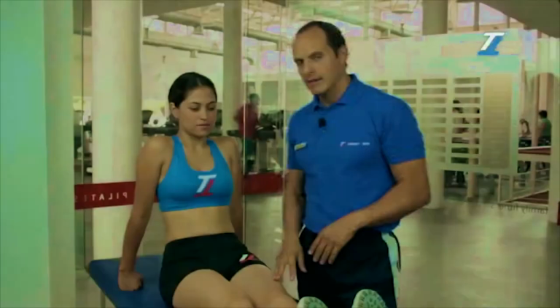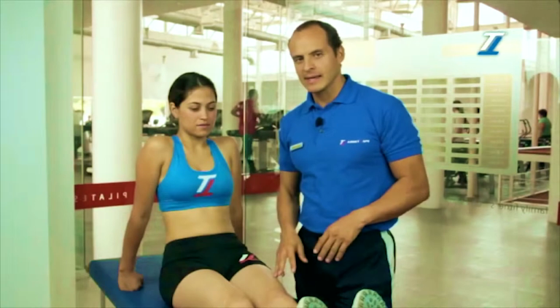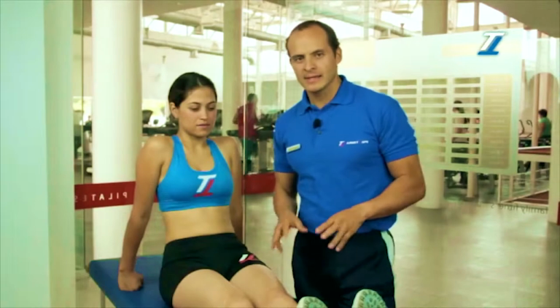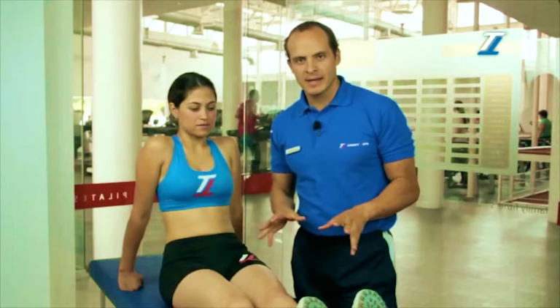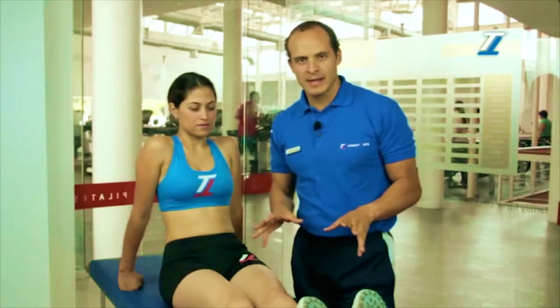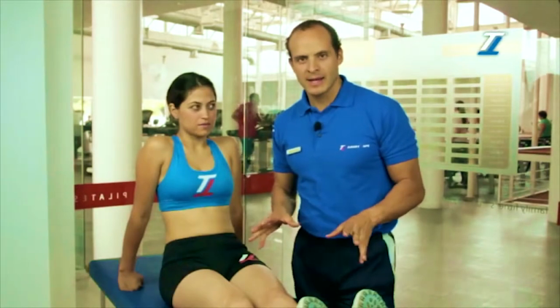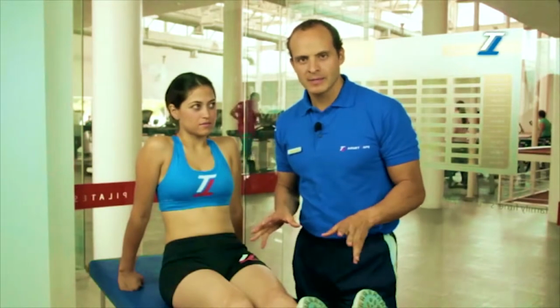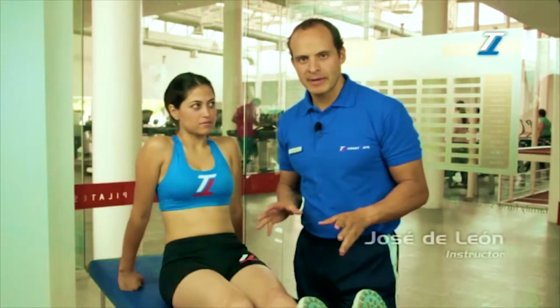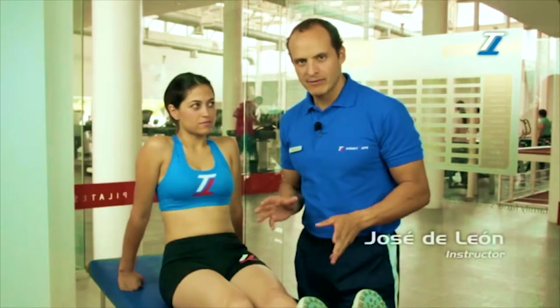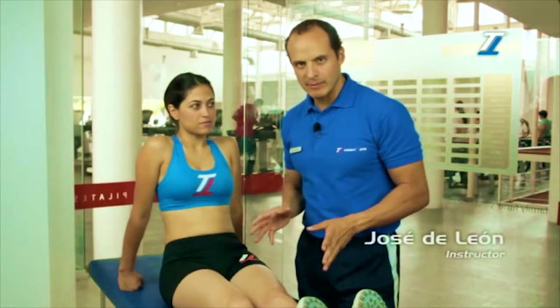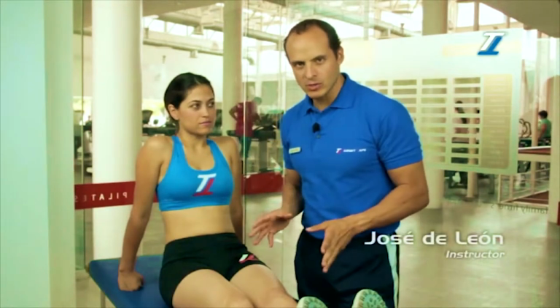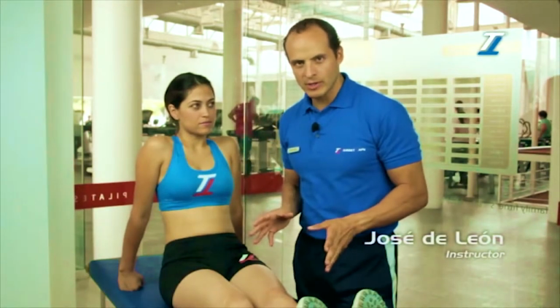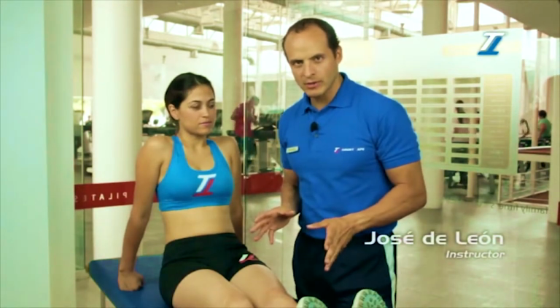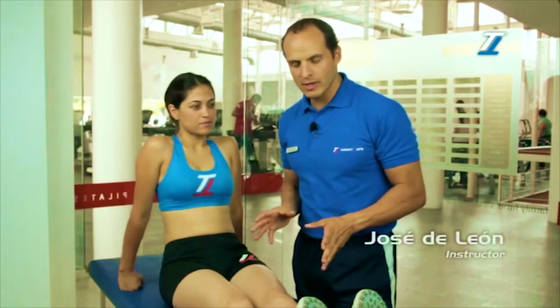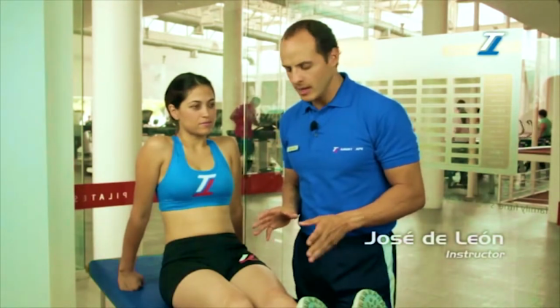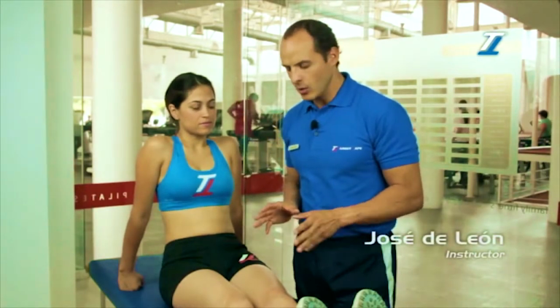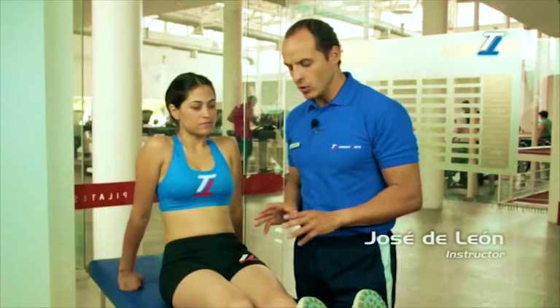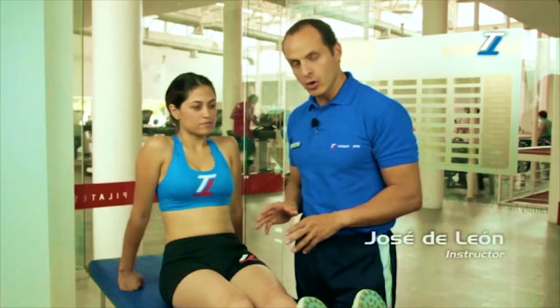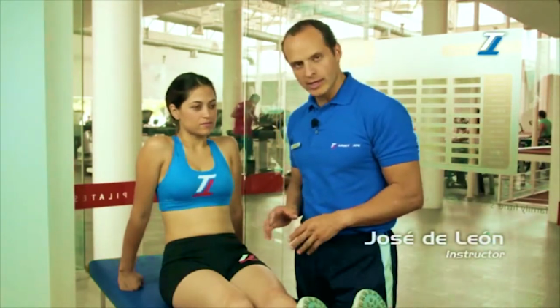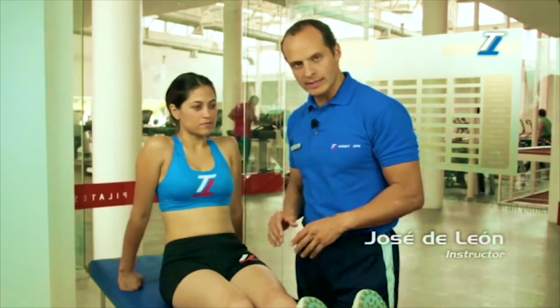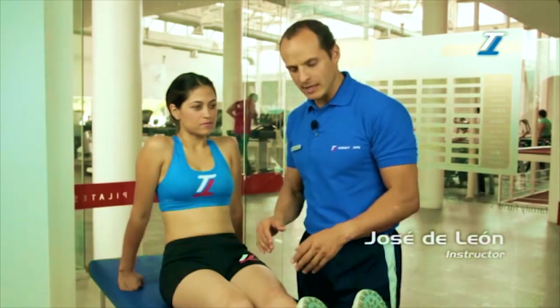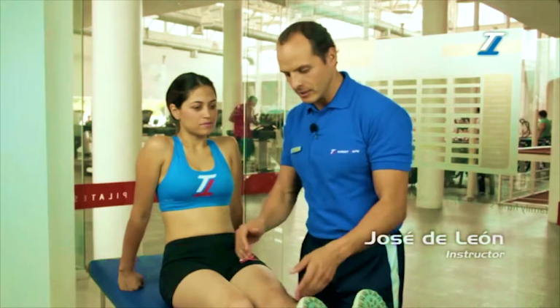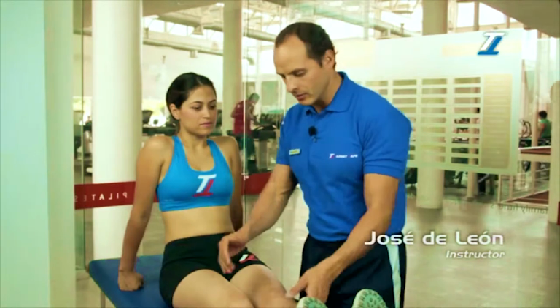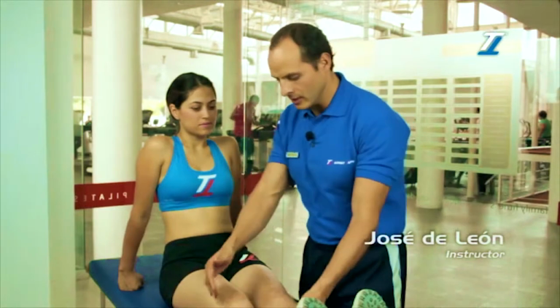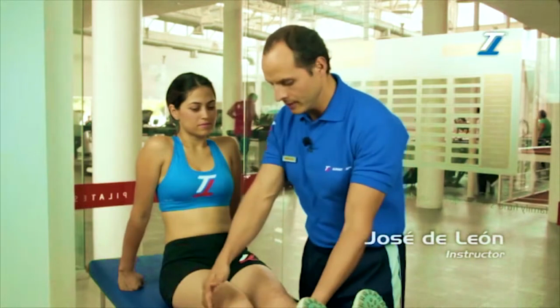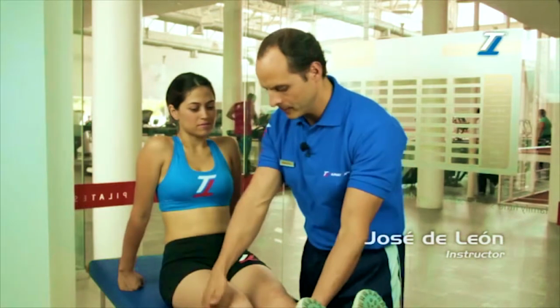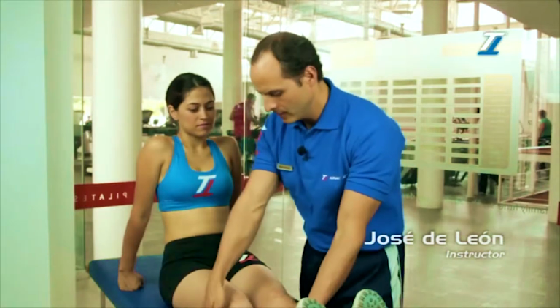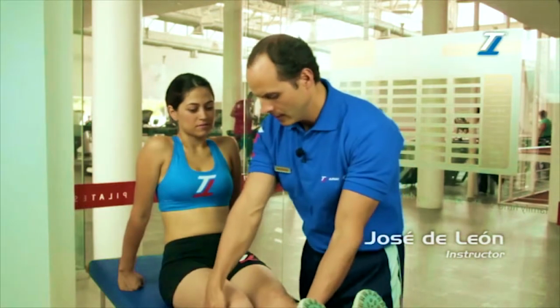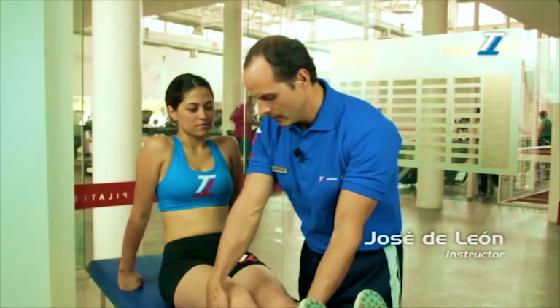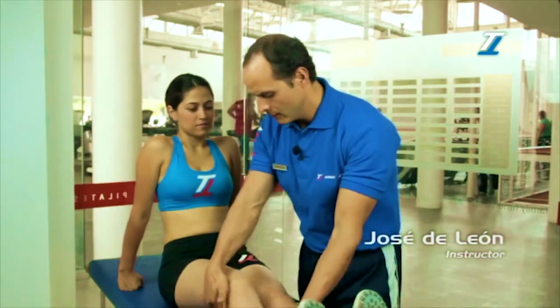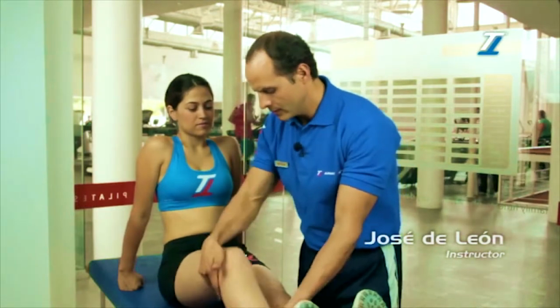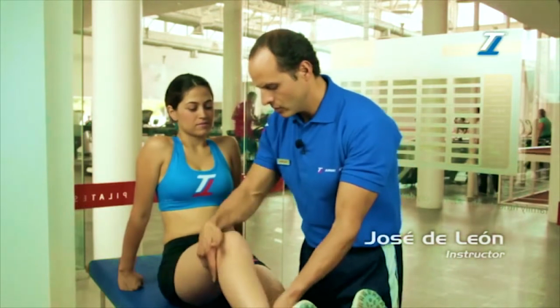This technique is for the treatment of knee inflammation or pain in general.